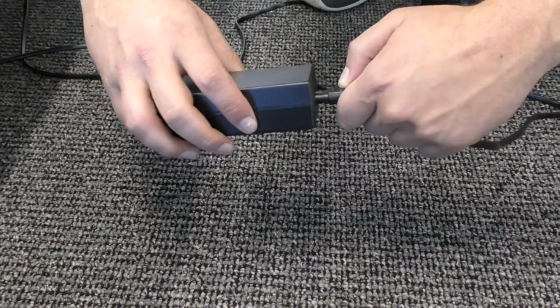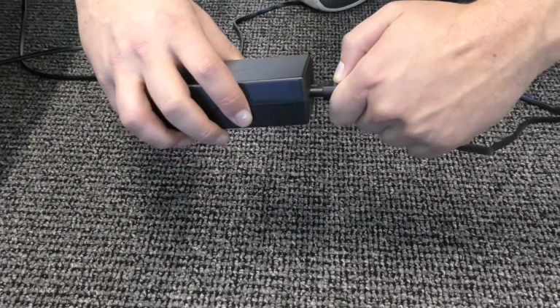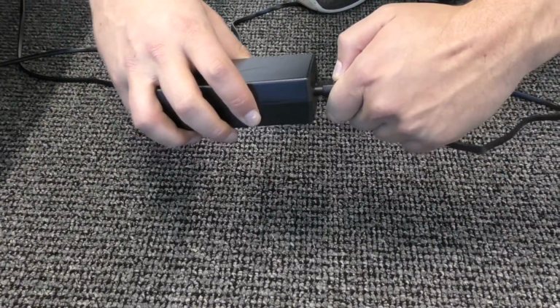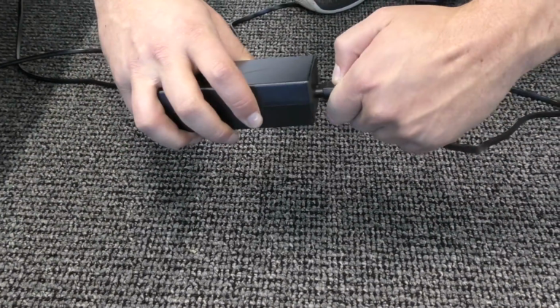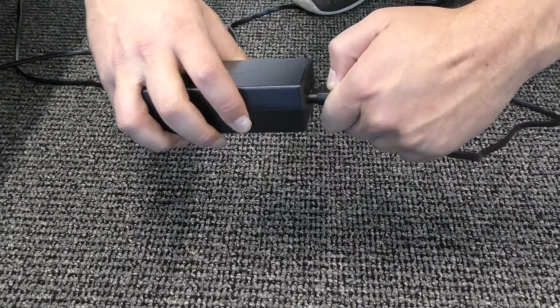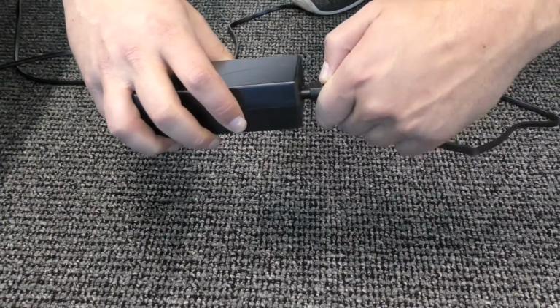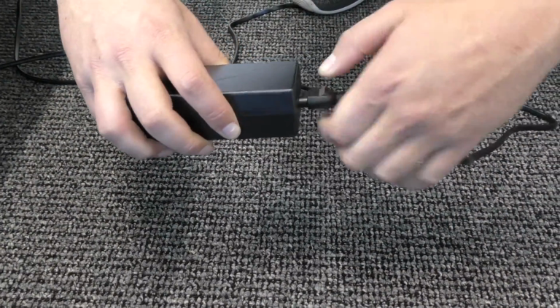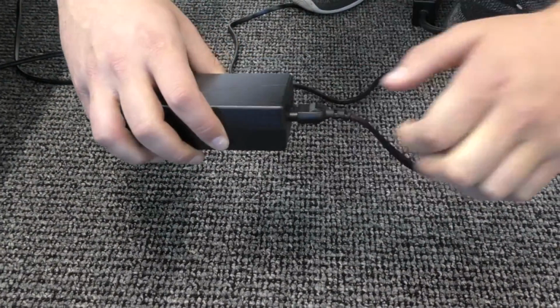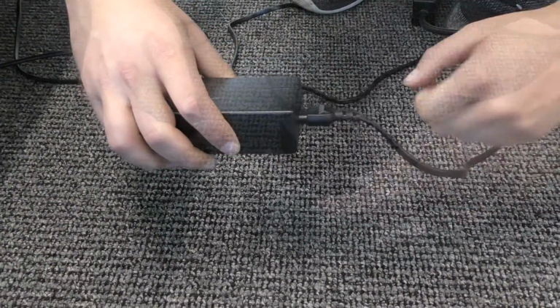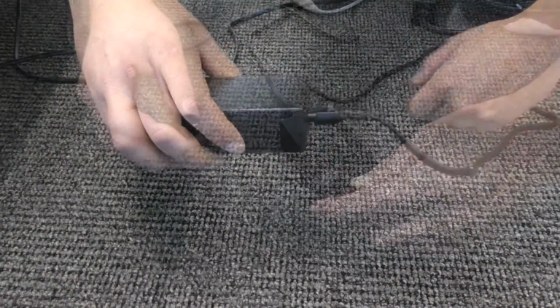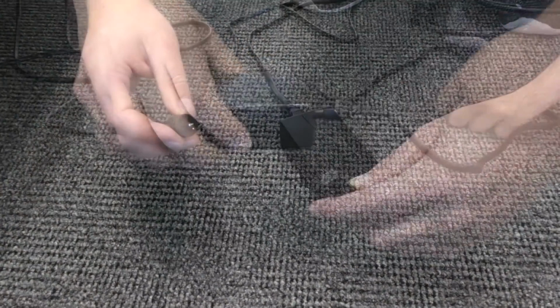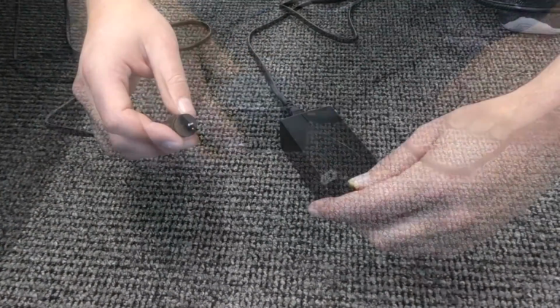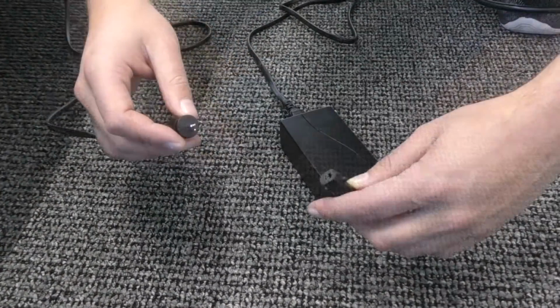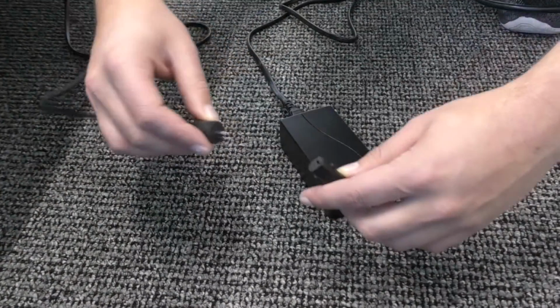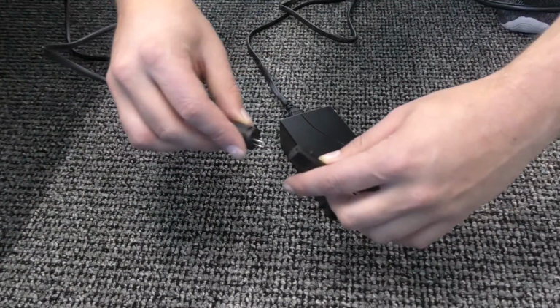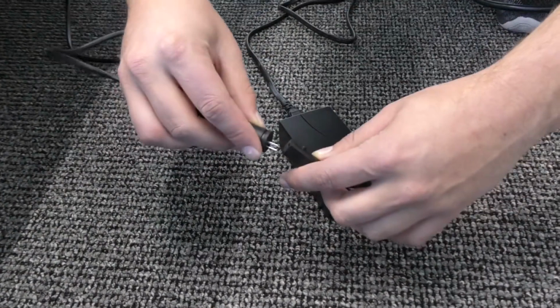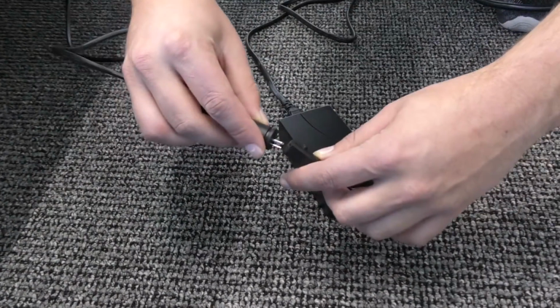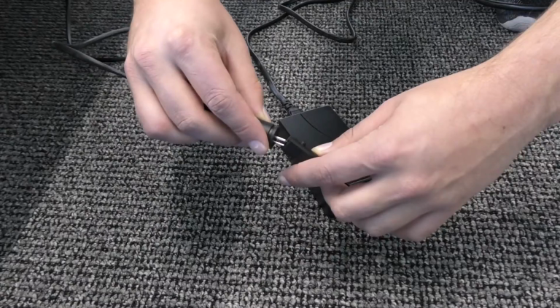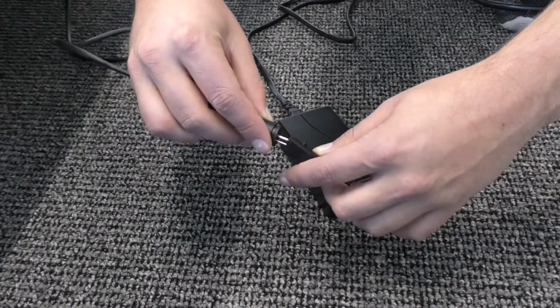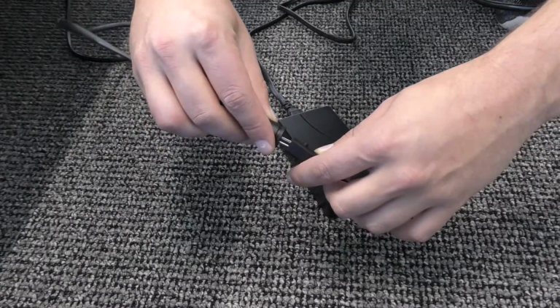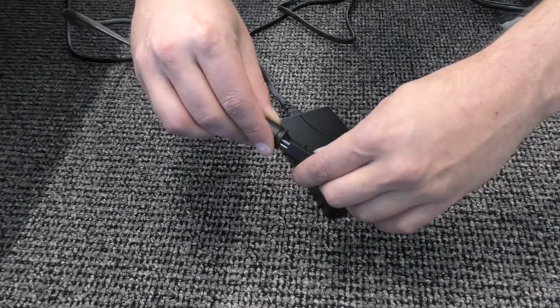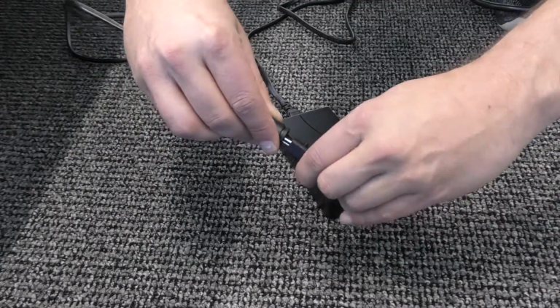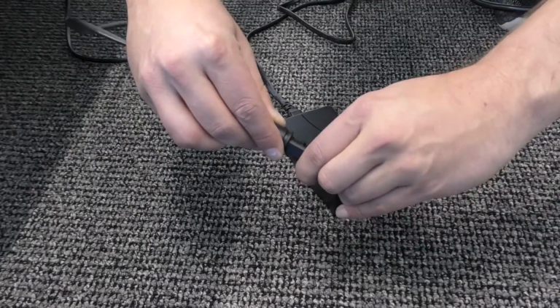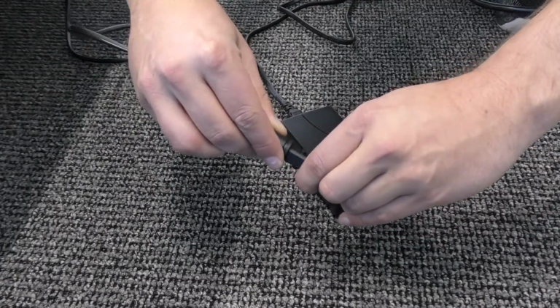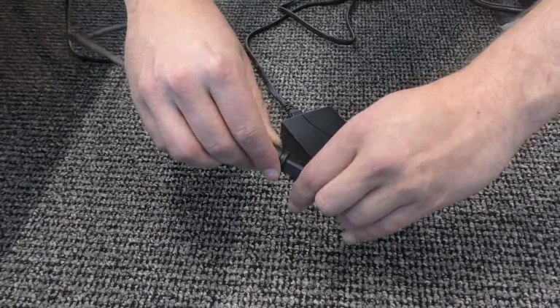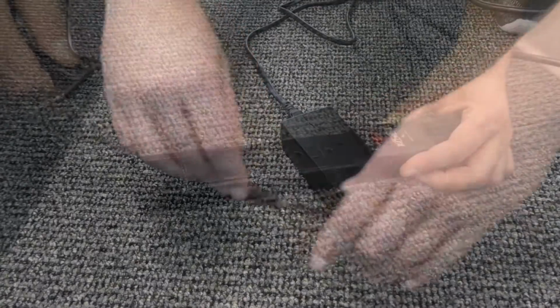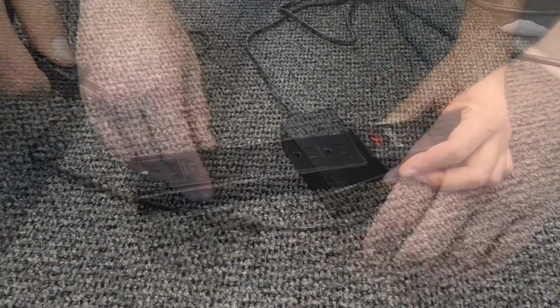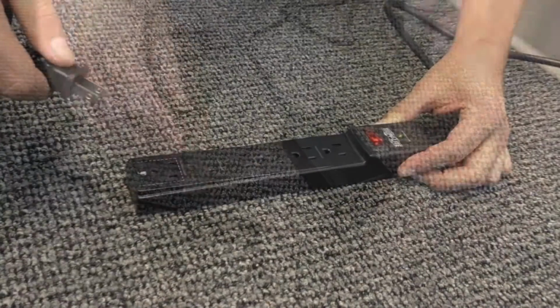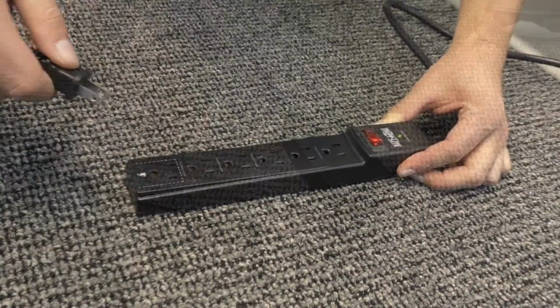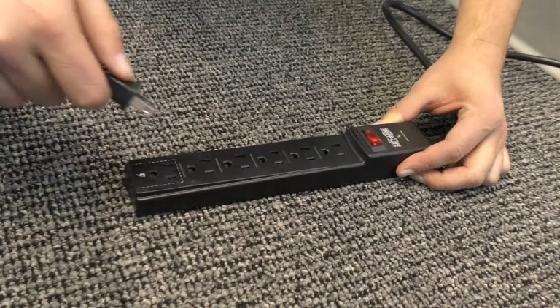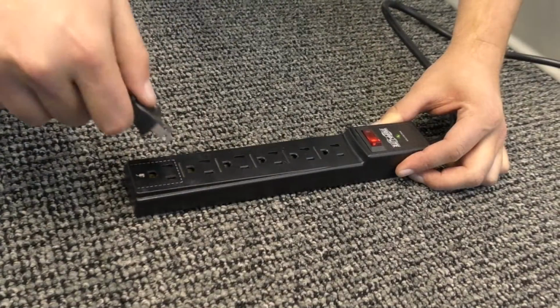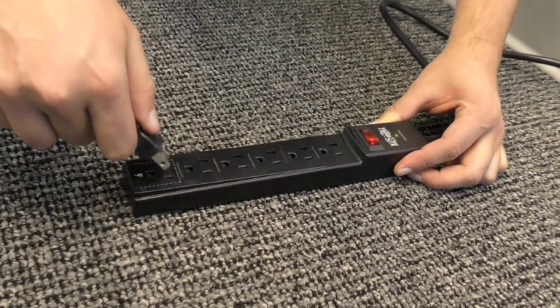Connect the base to a working power source. A surge protector is recommended.